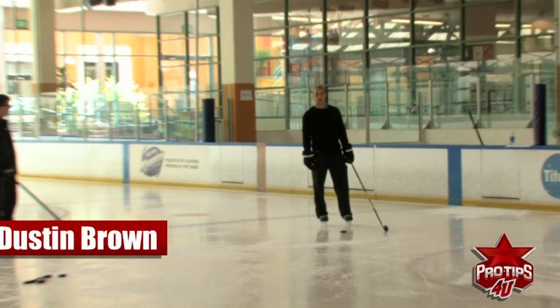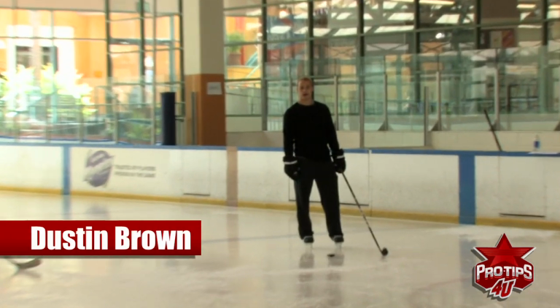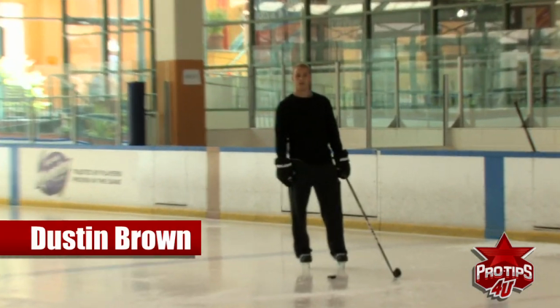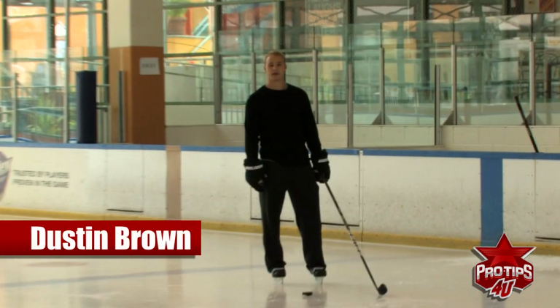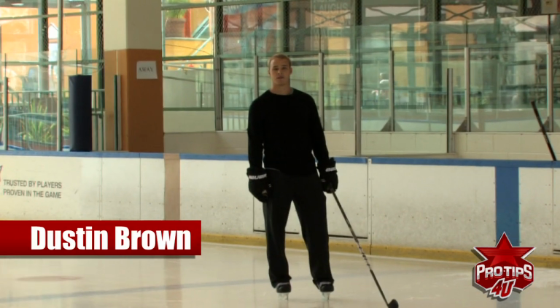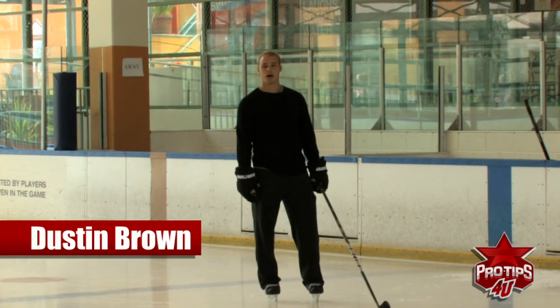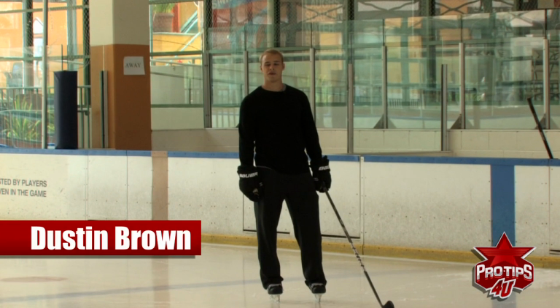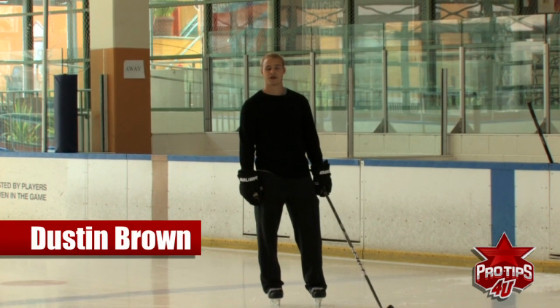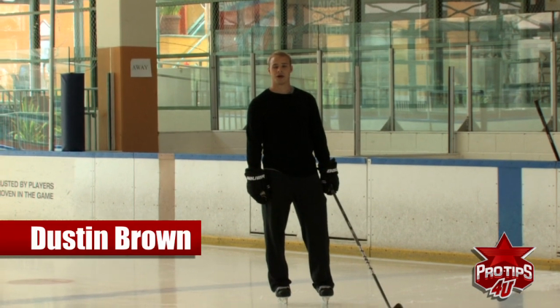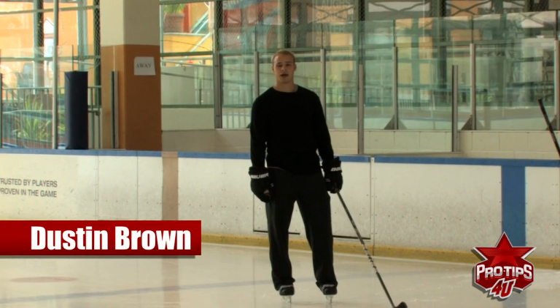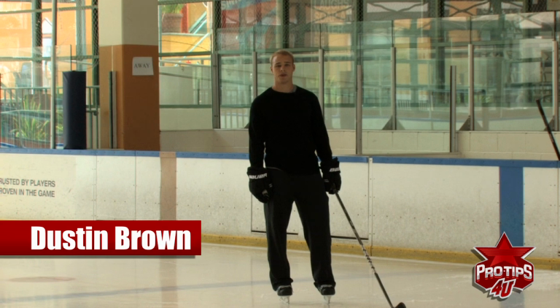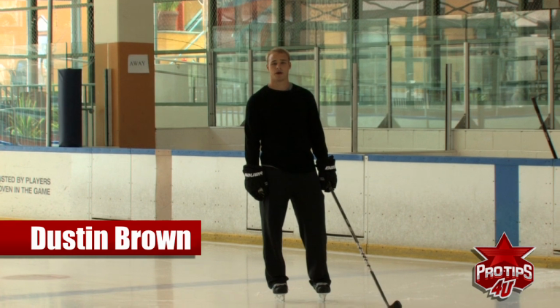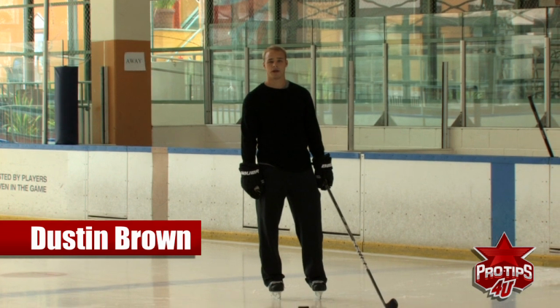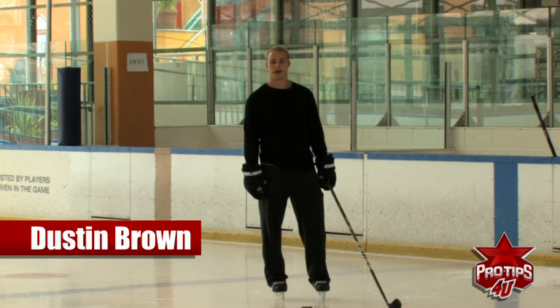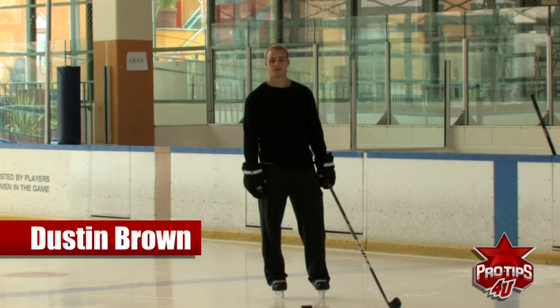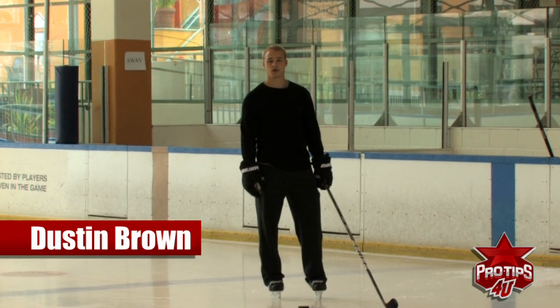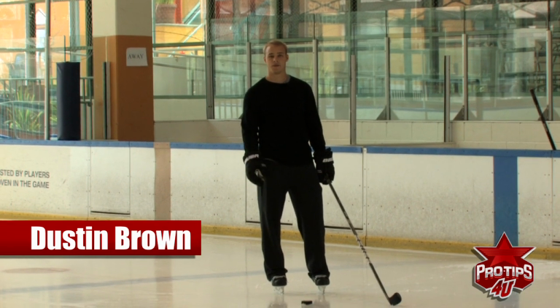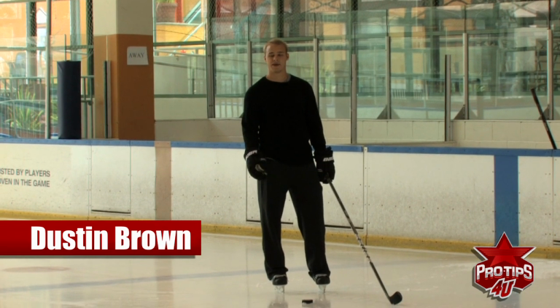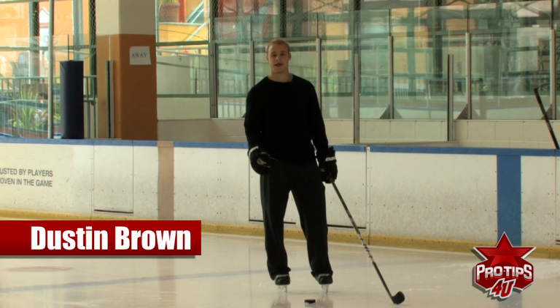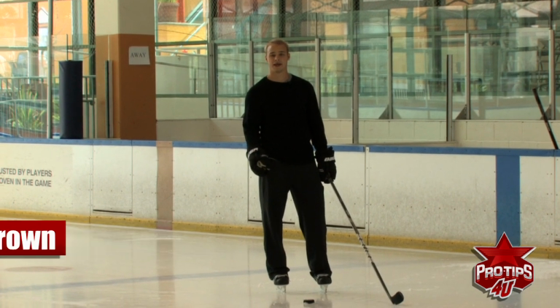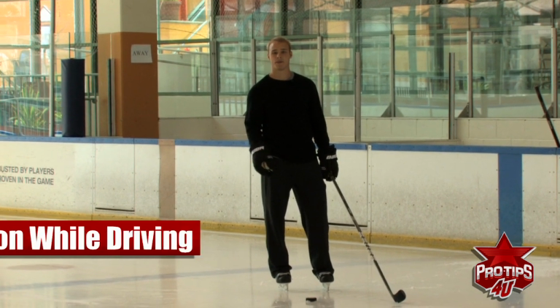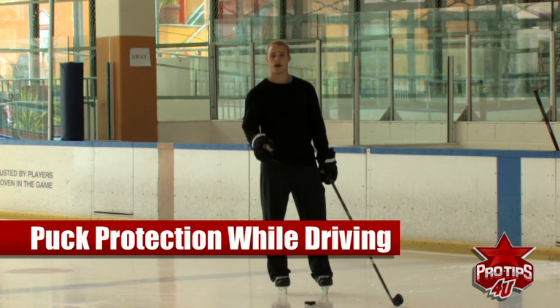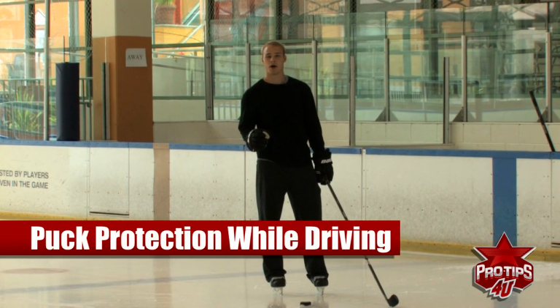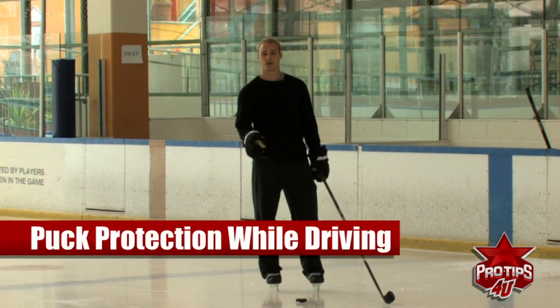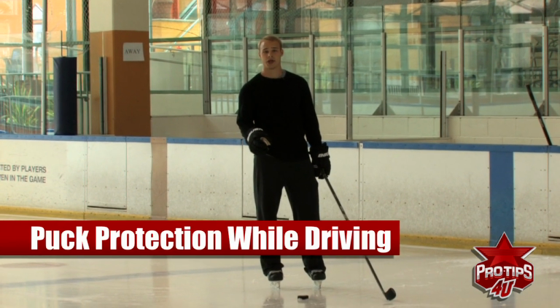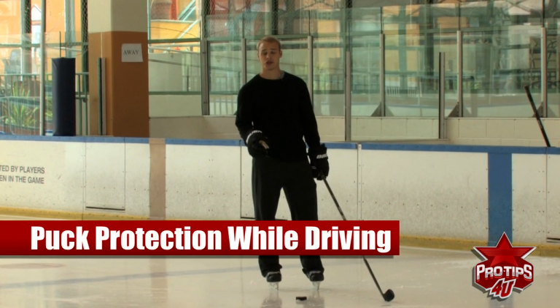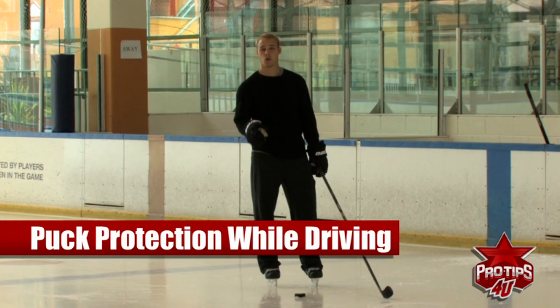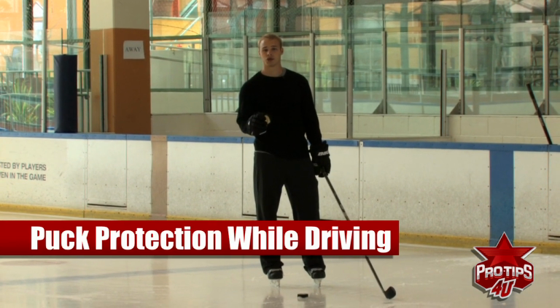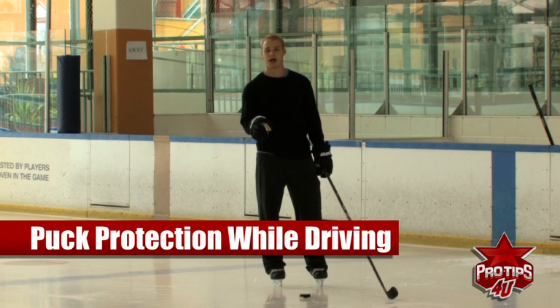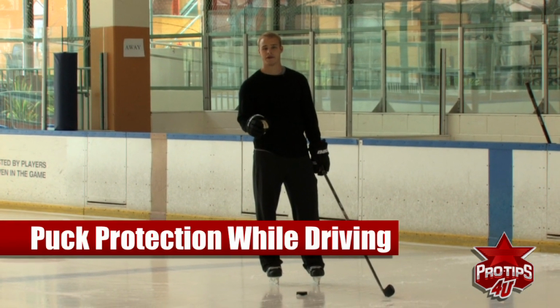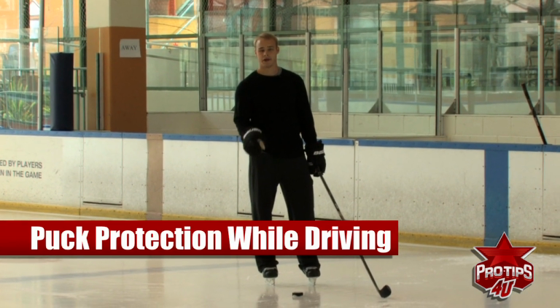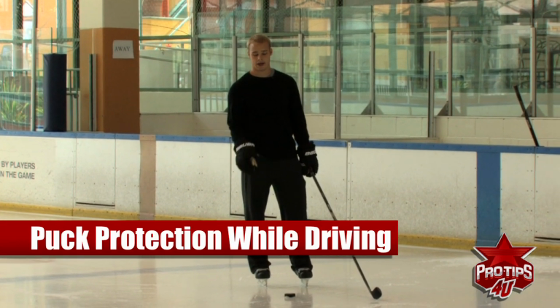Hi, I'm Dustin Brown, professional hockey player. Today's pro tip of the day is puck protection while driving the net.